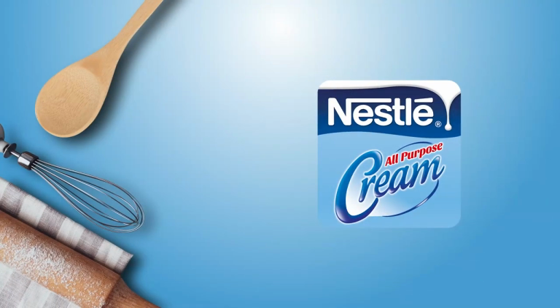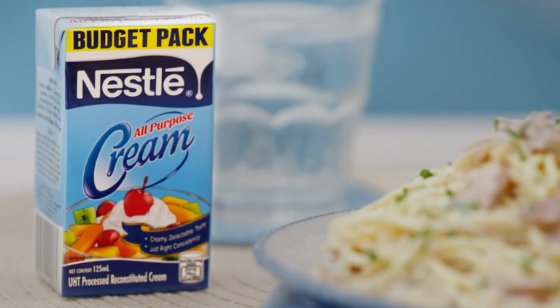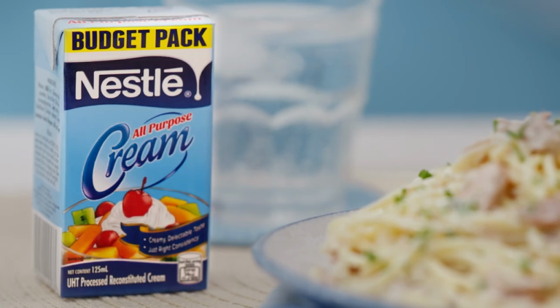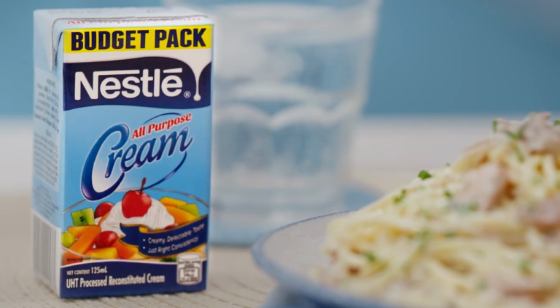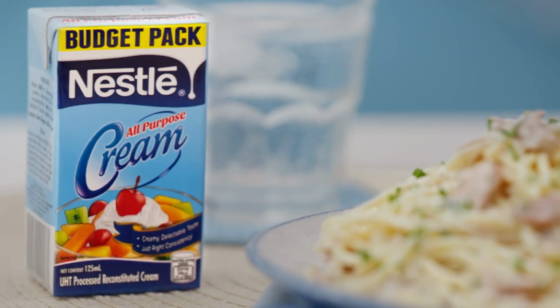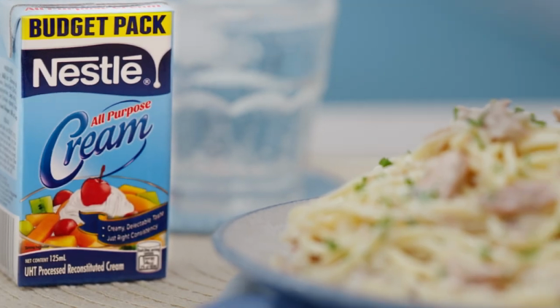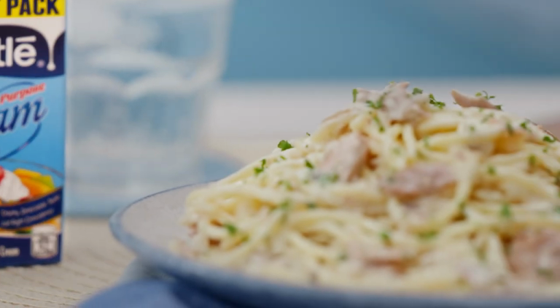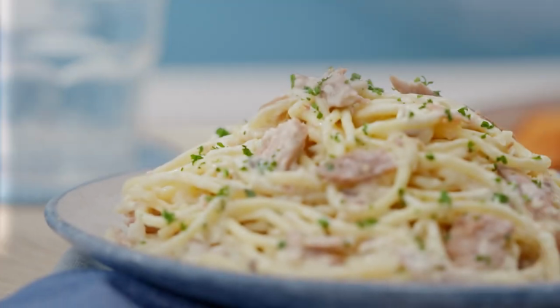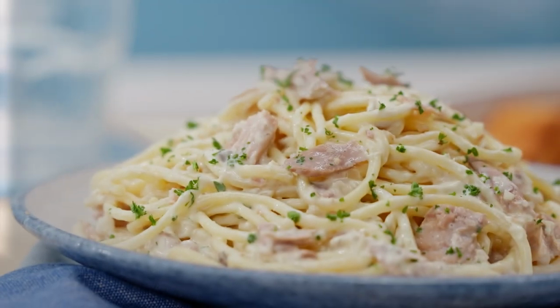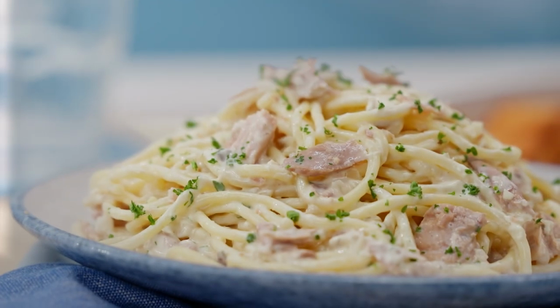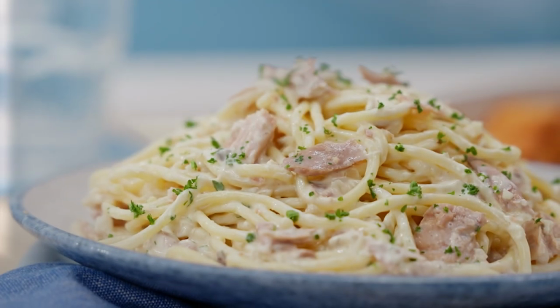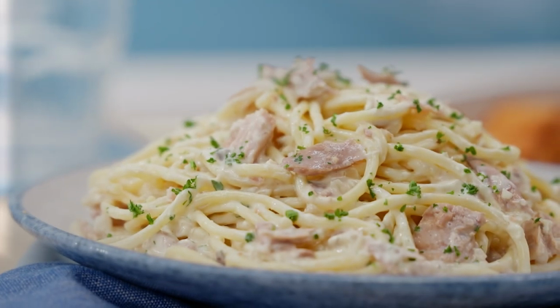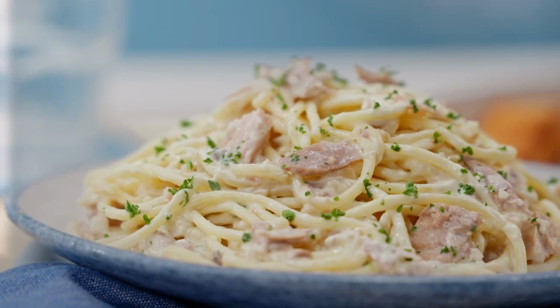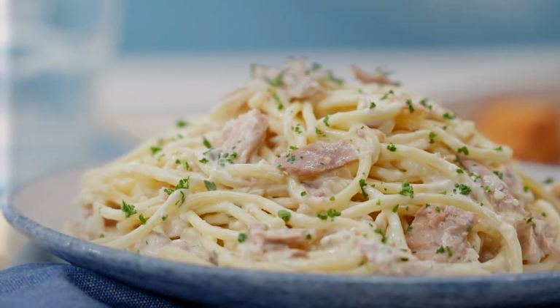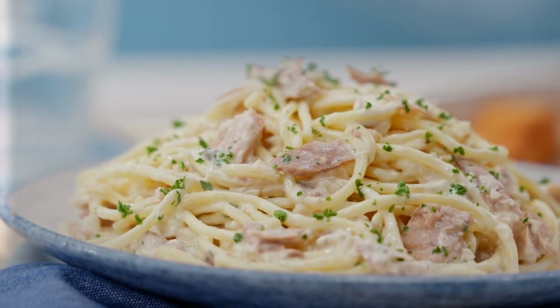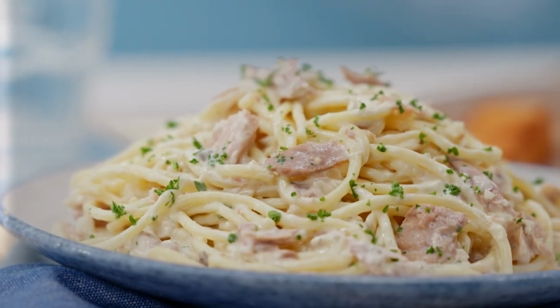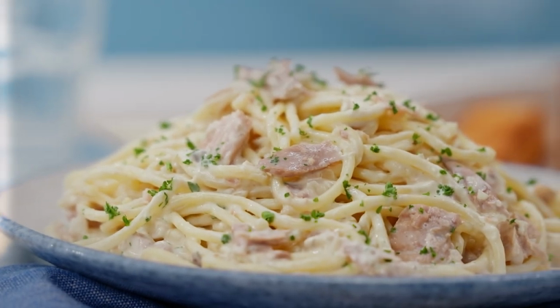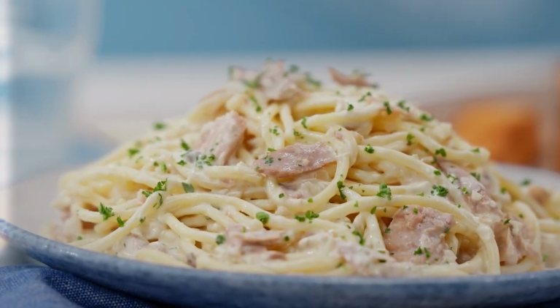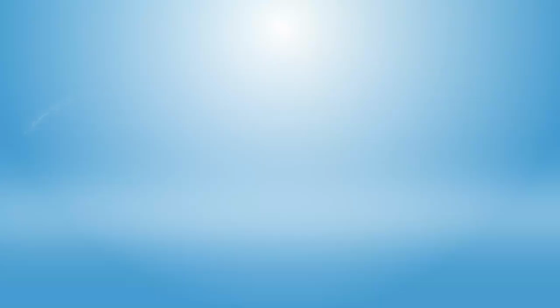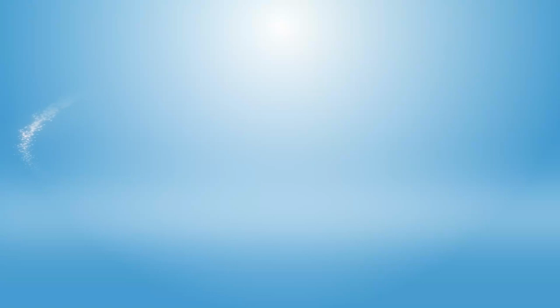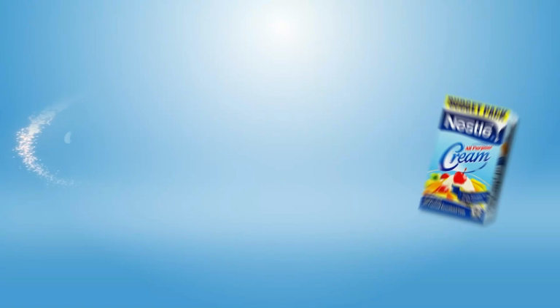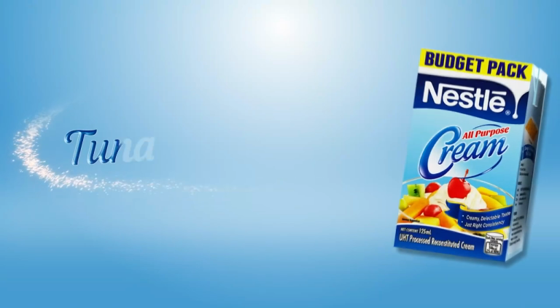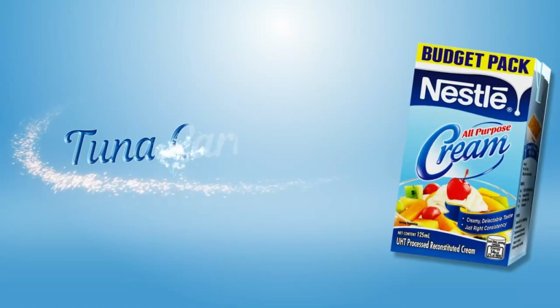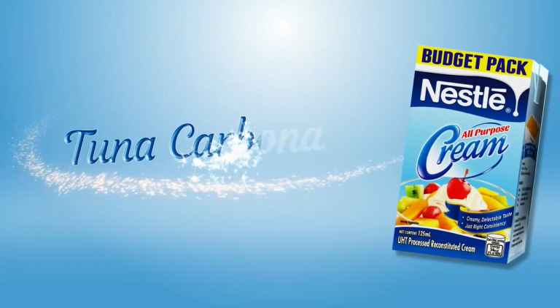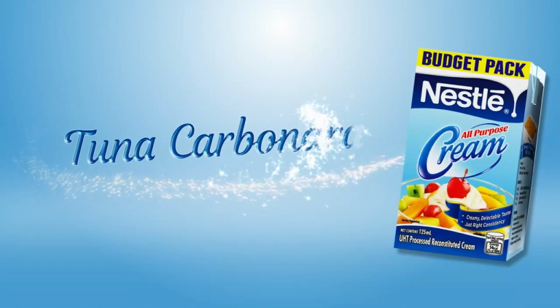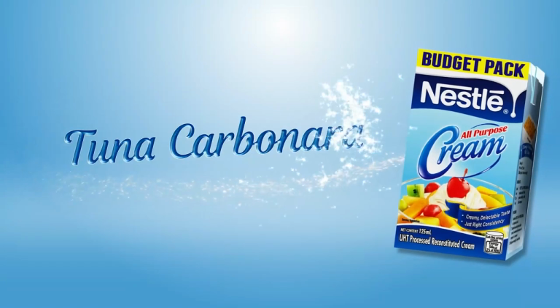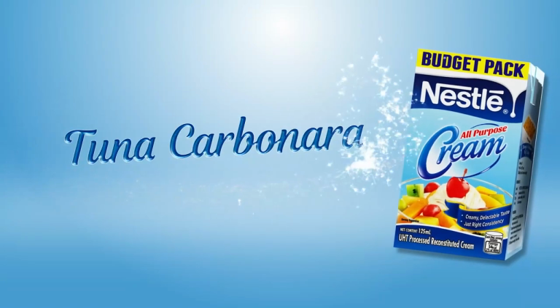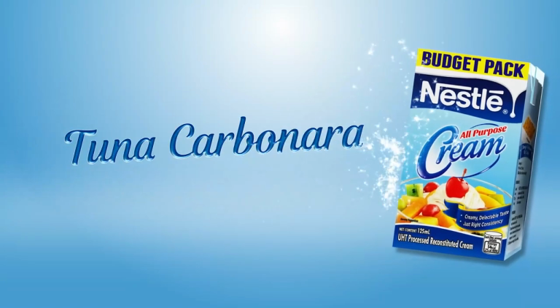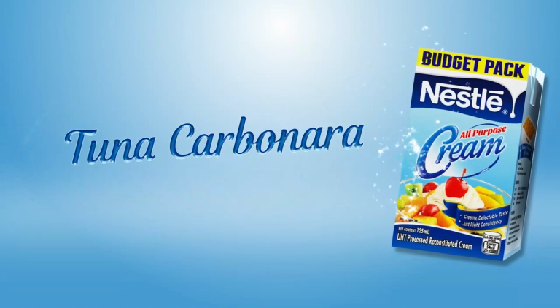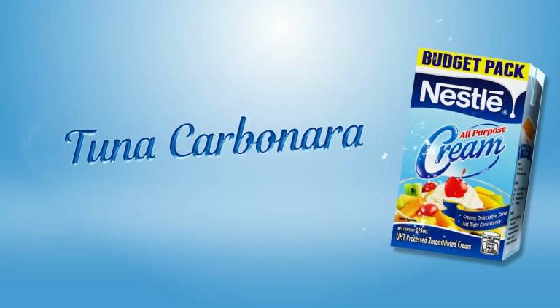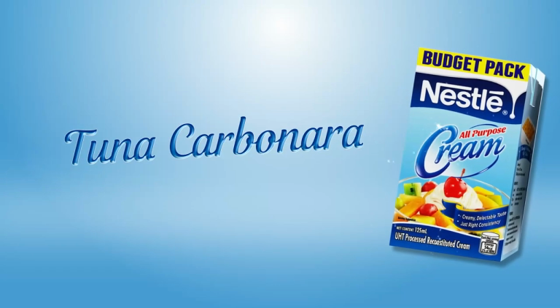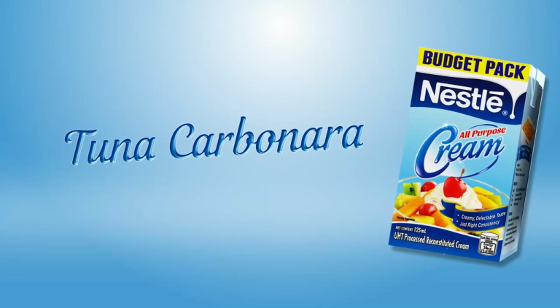Gawing memorable ang familiar pasta dish? Add a twist with Nestle All-Purpose Cream.